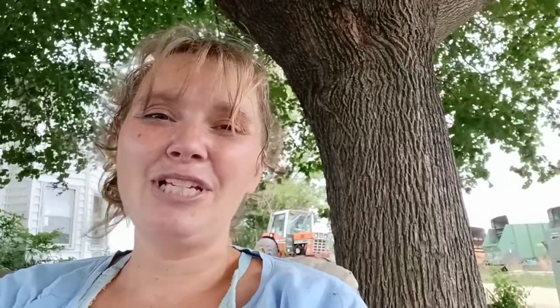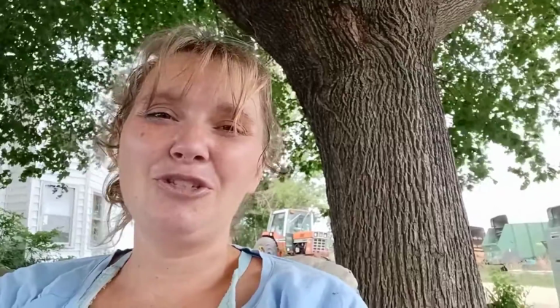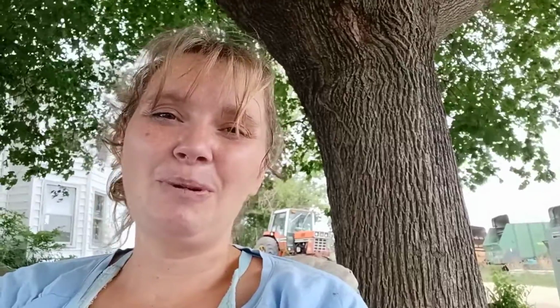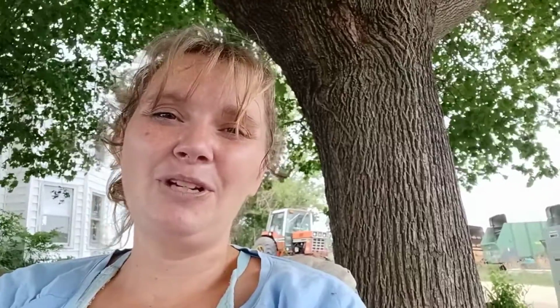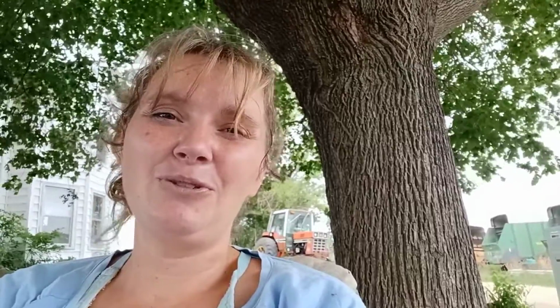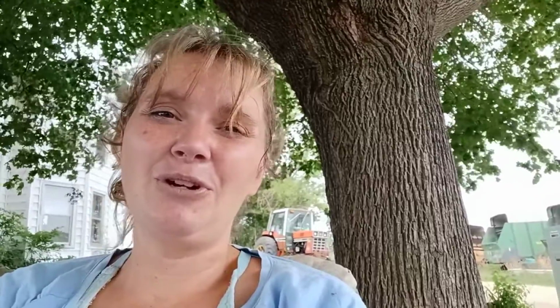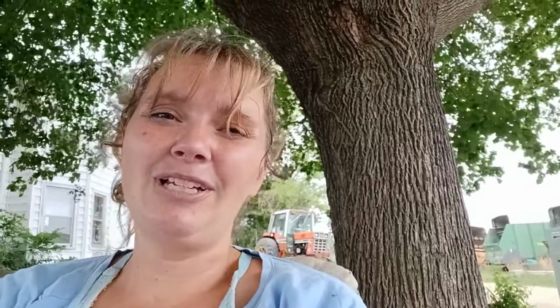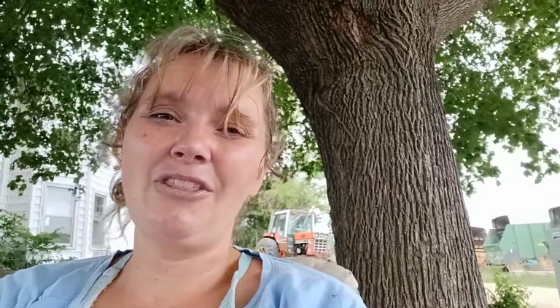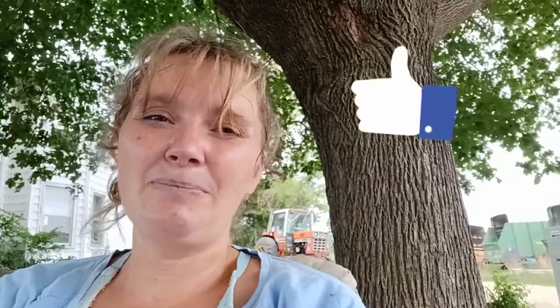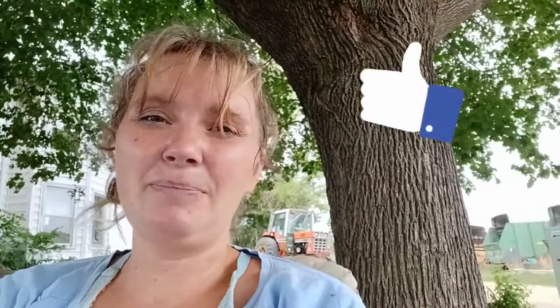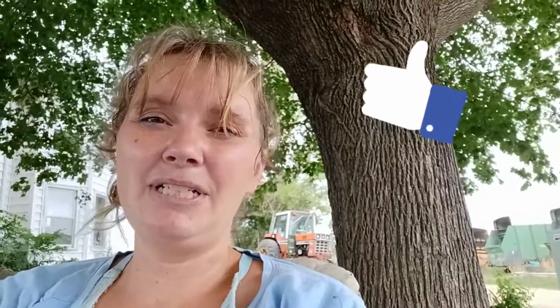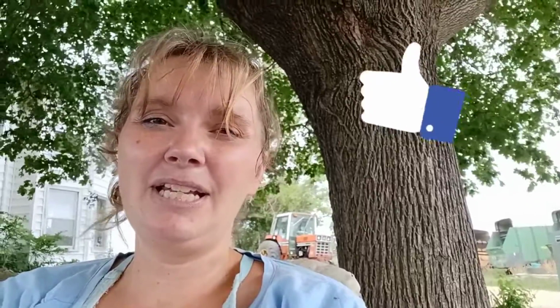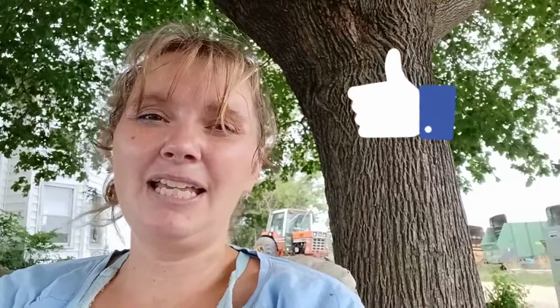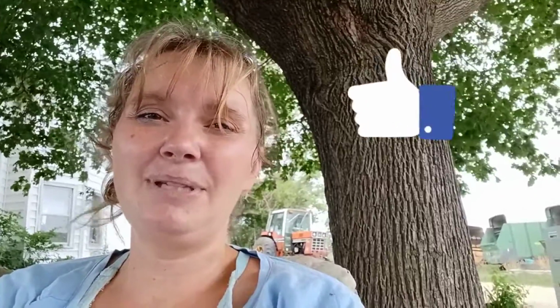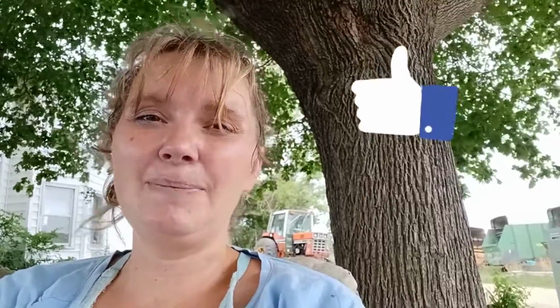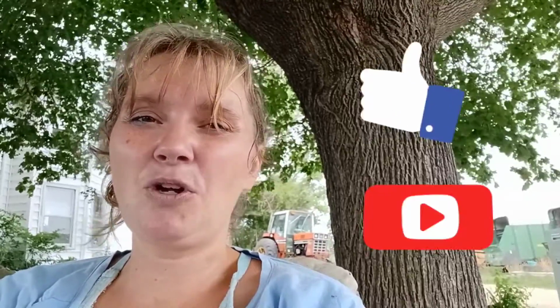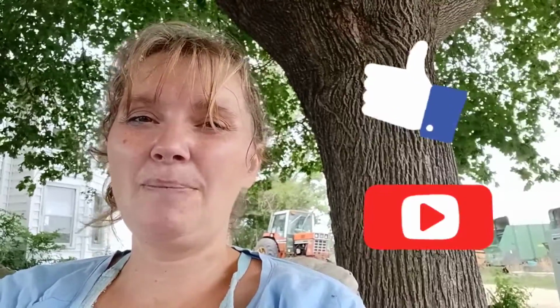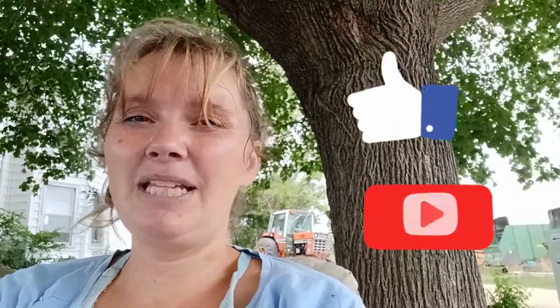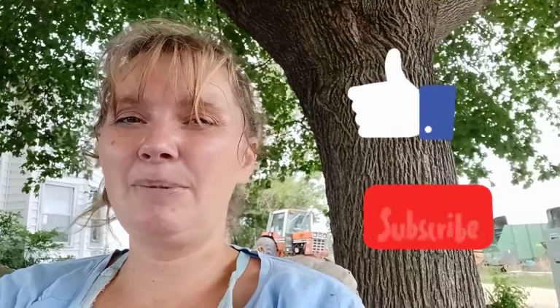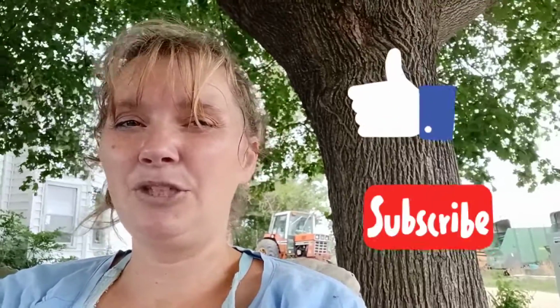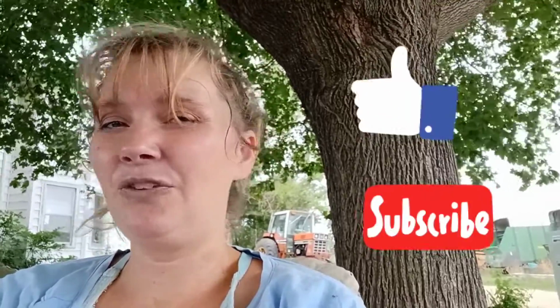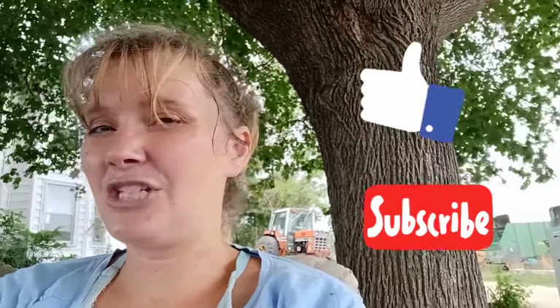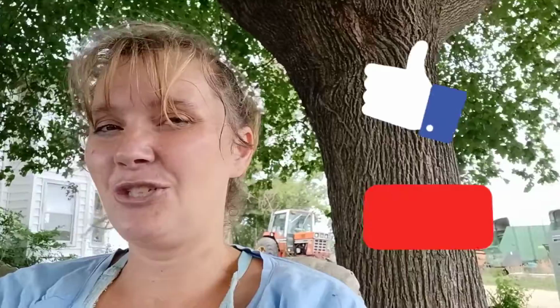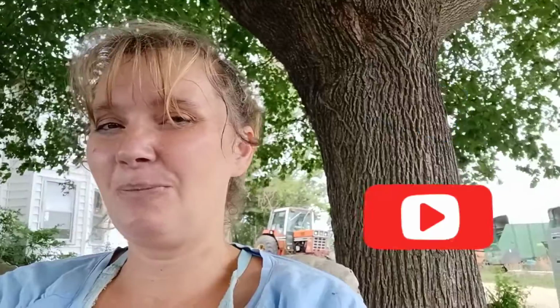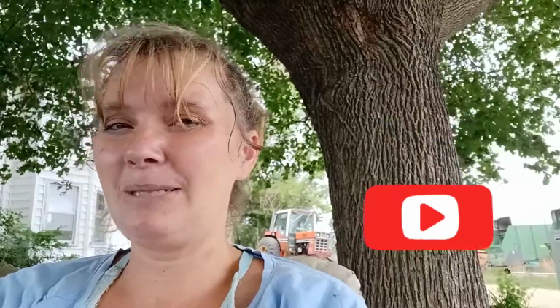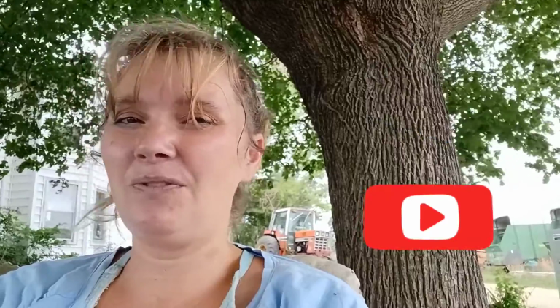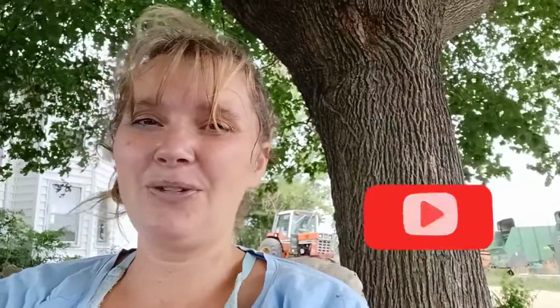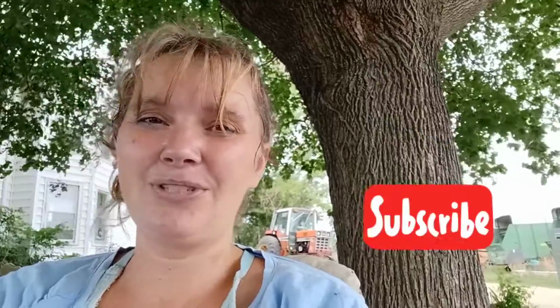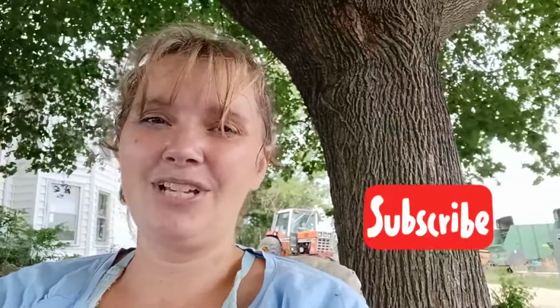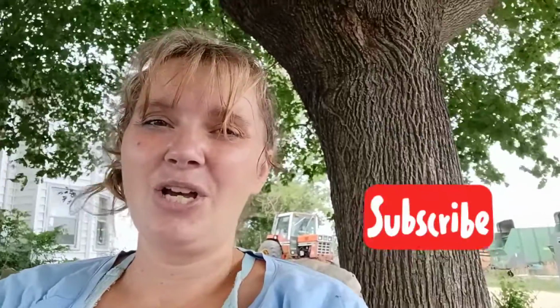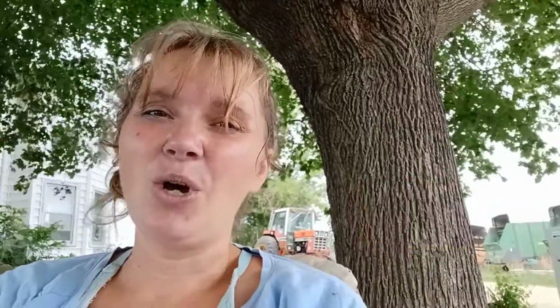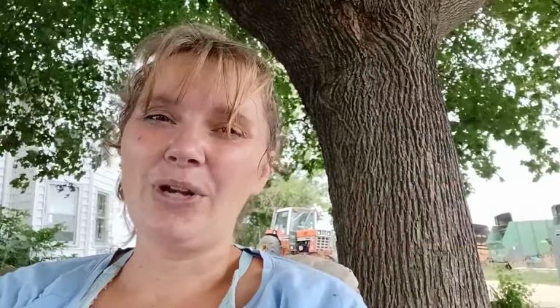If you guys enjoy my videos, go ahead and hit the thumbs up button, please subscribe, and hit the bell notification so you don't miss any more videos.